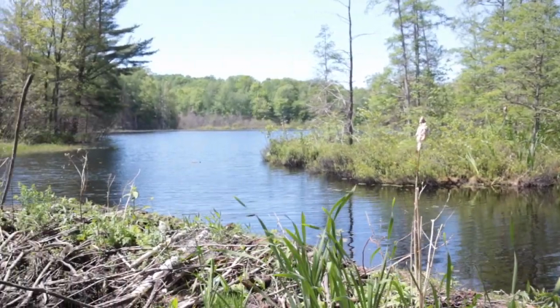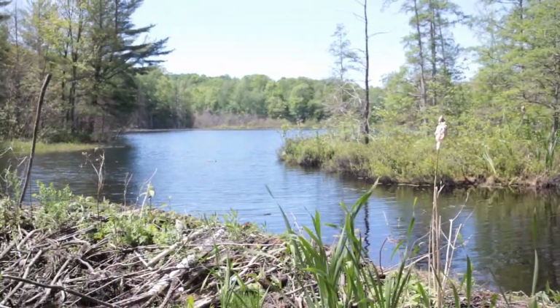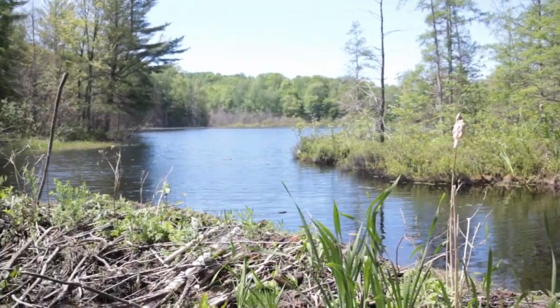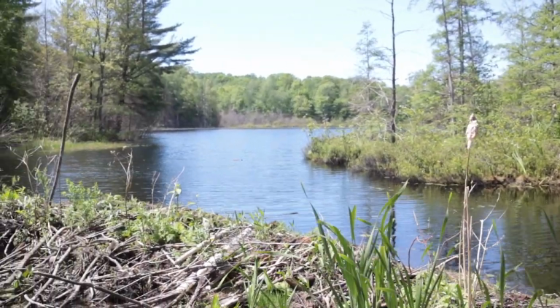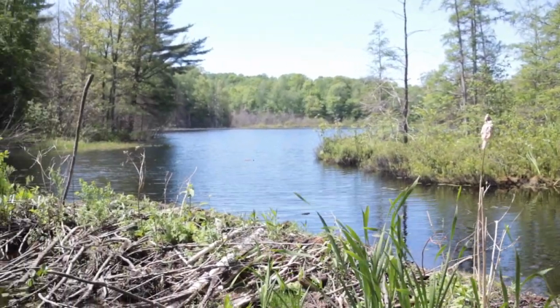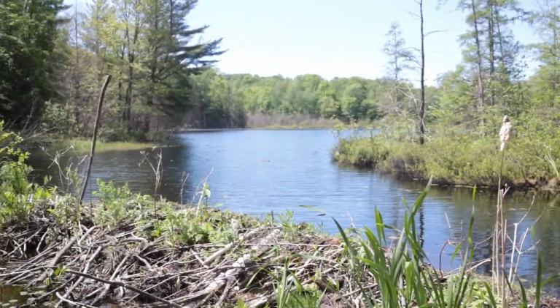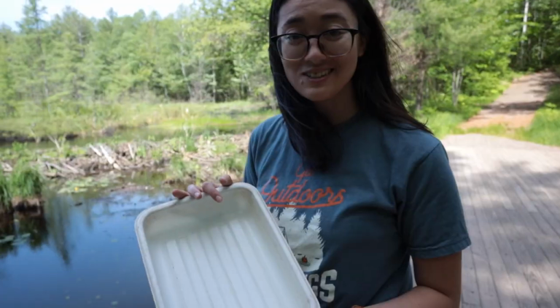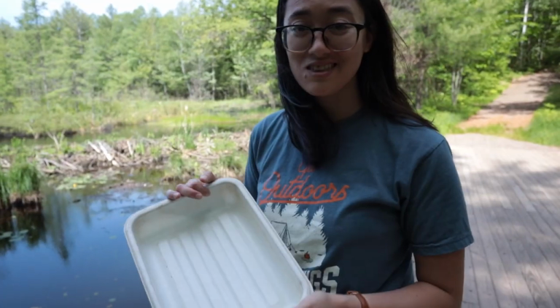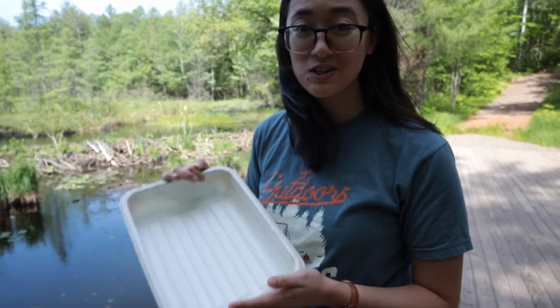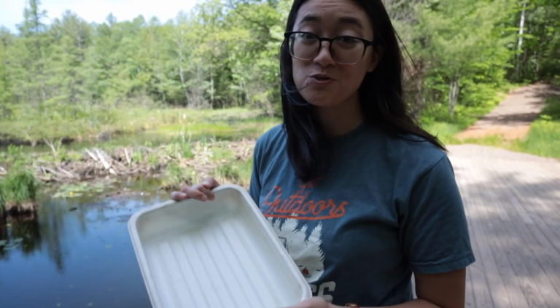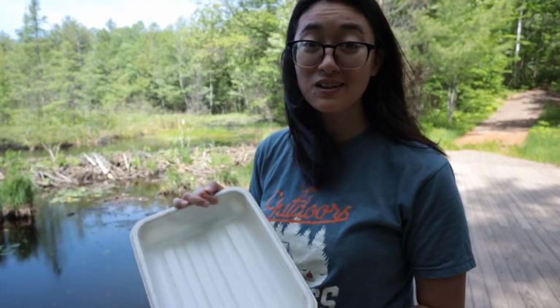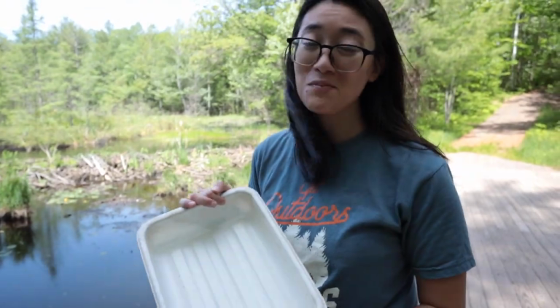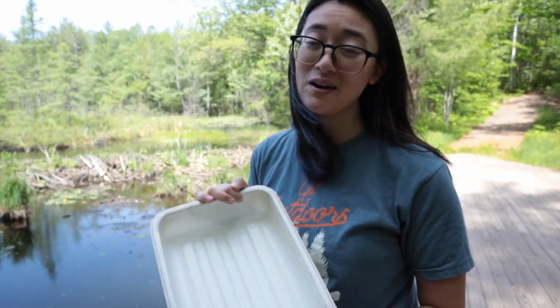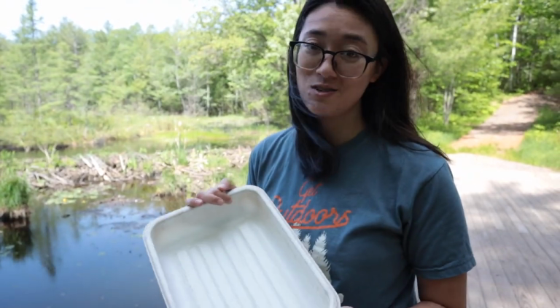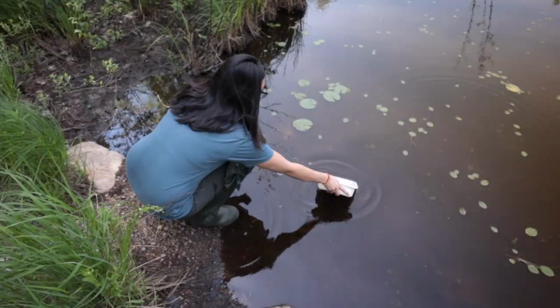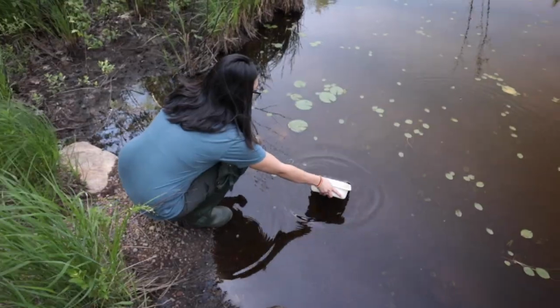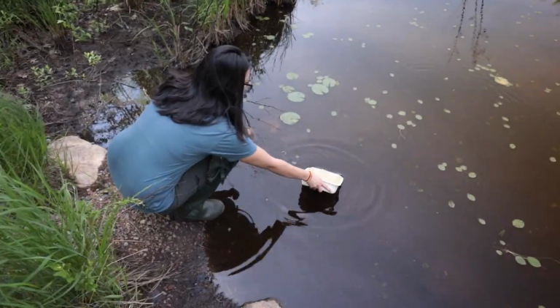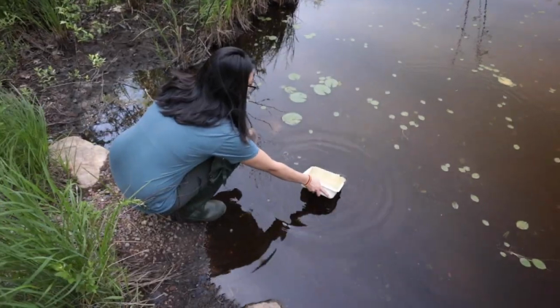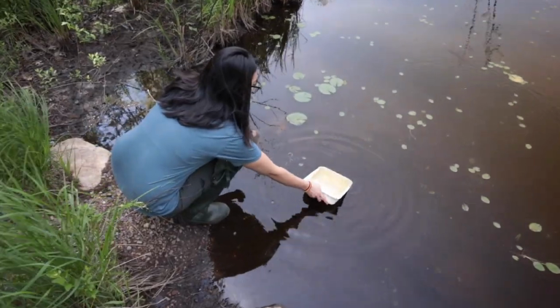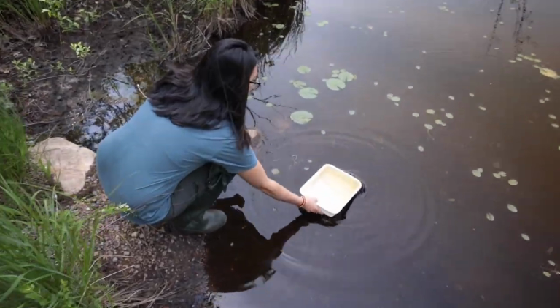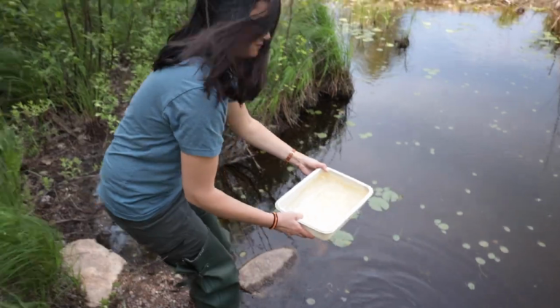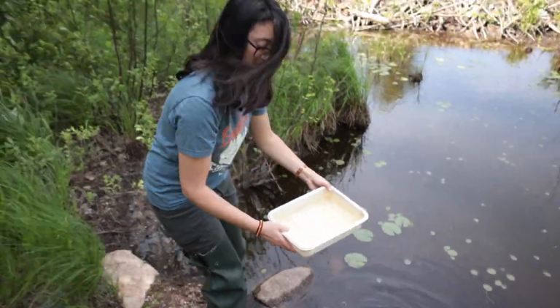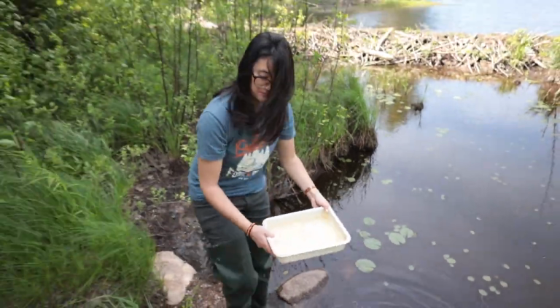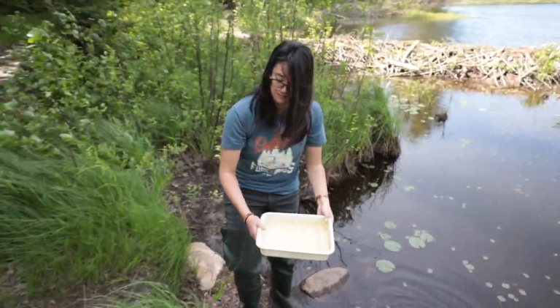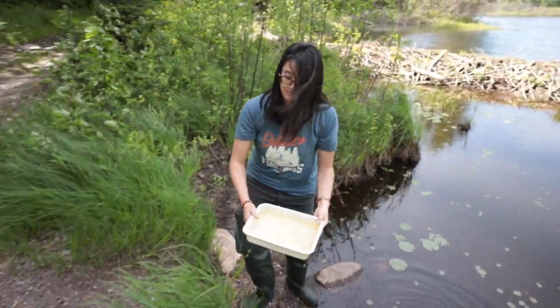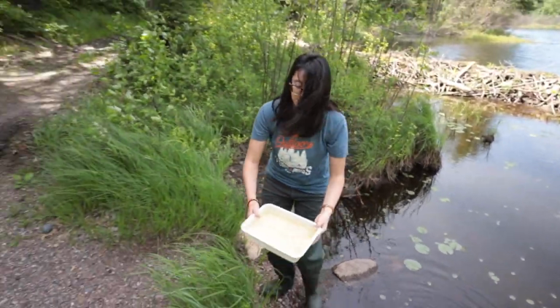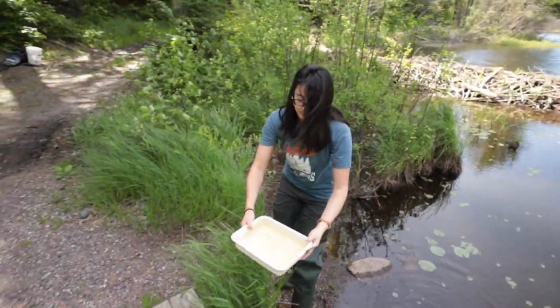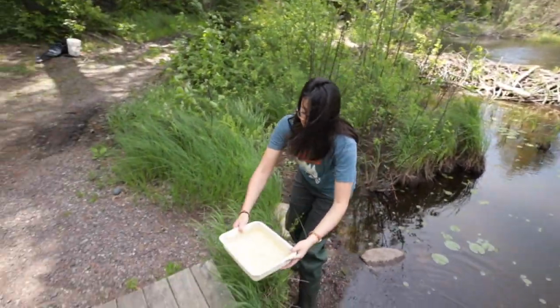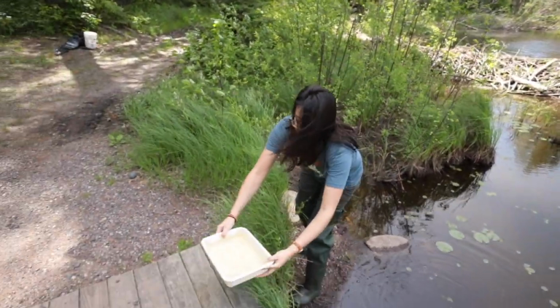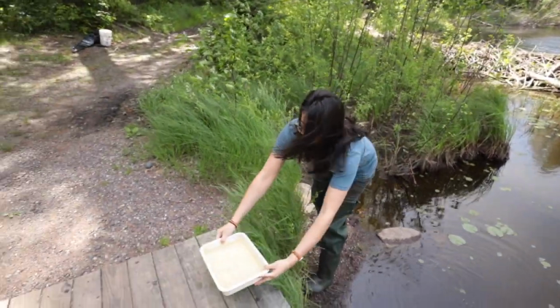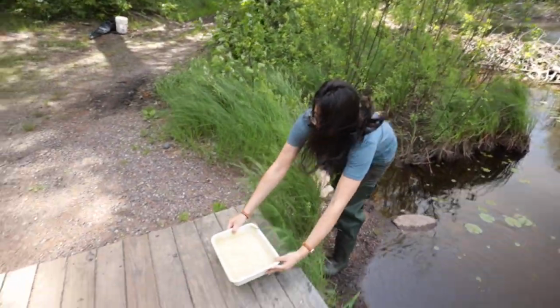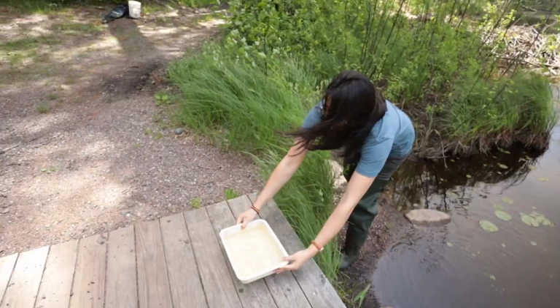Before you start trying to collect anything, make sure you fill up a bucket or container with water. It being white really helps because then you can see better what you've caught.